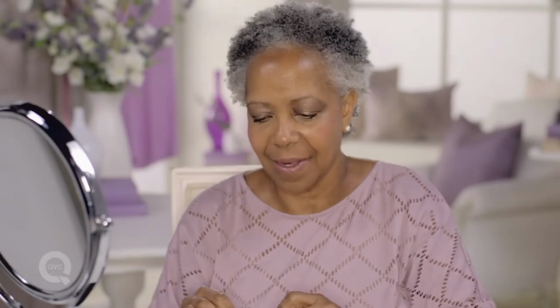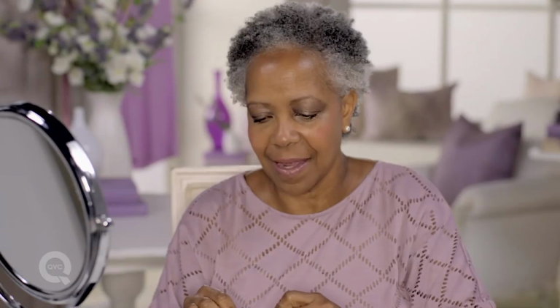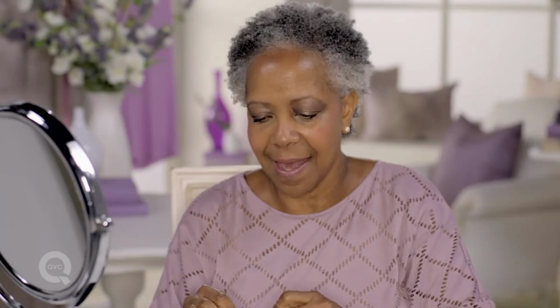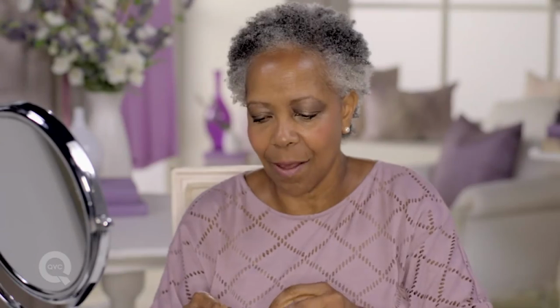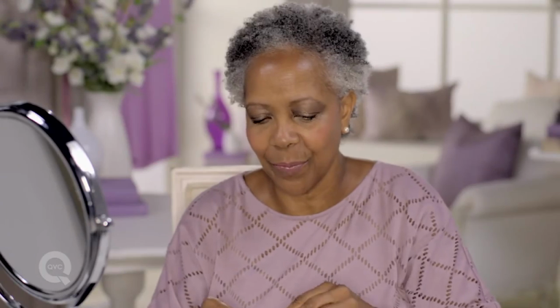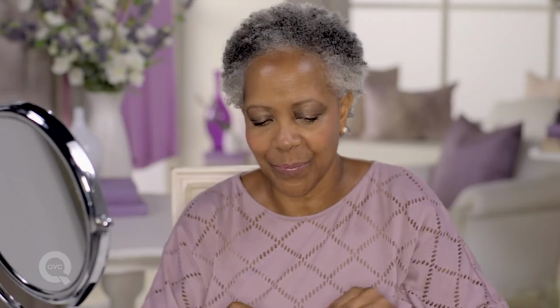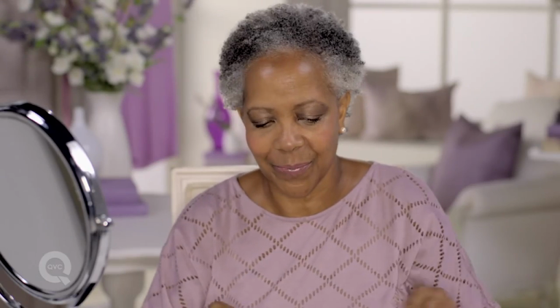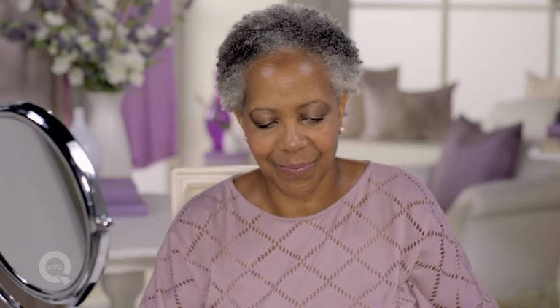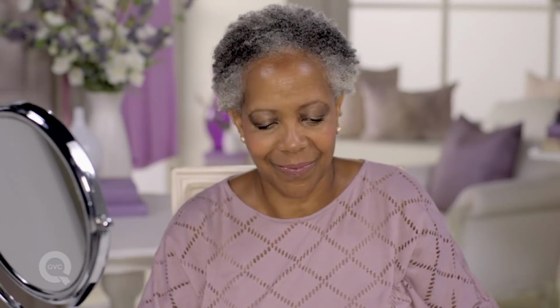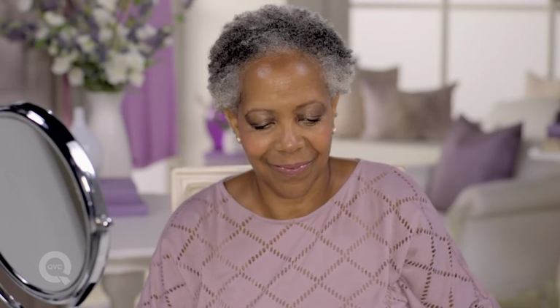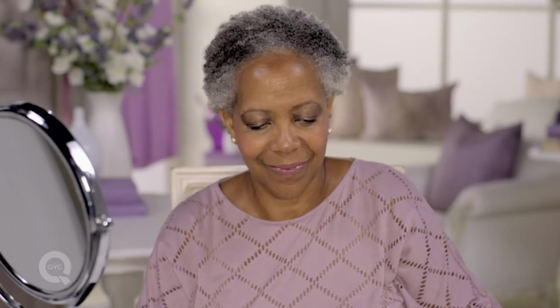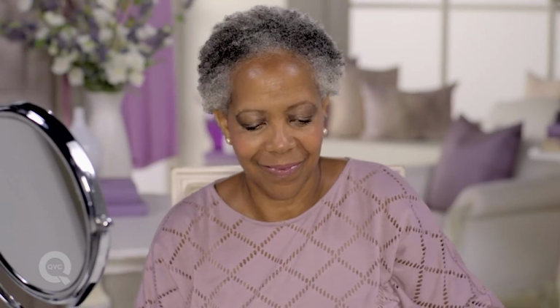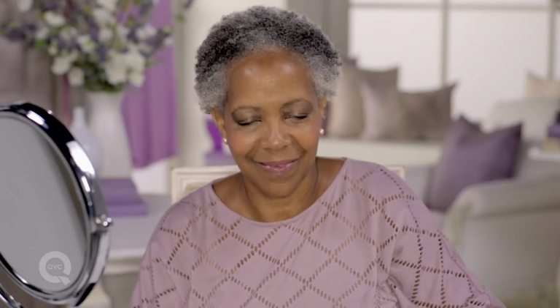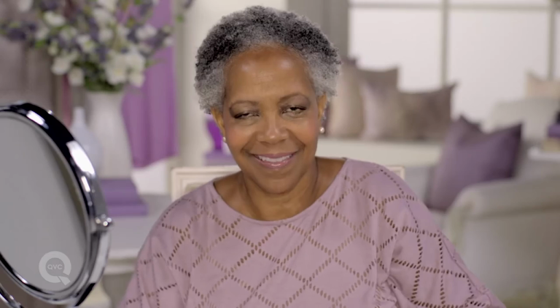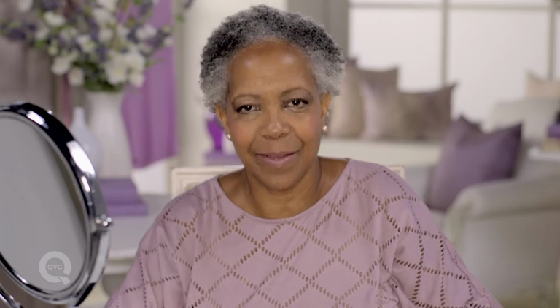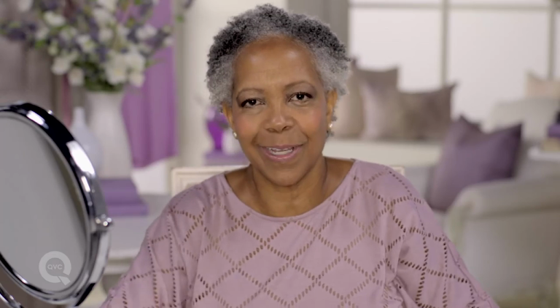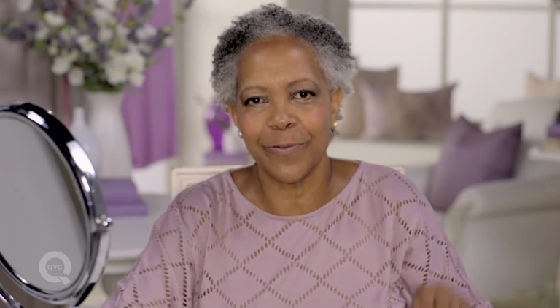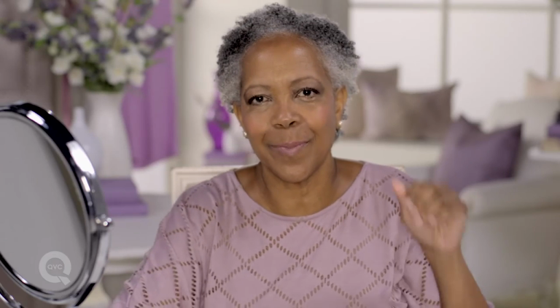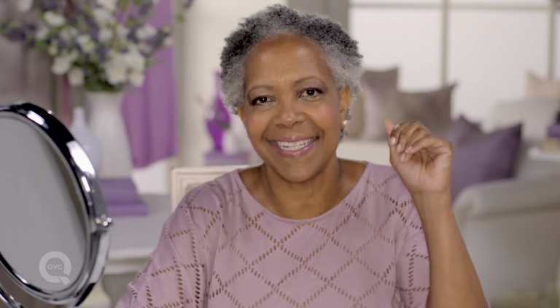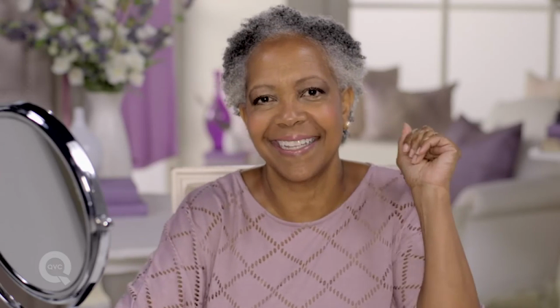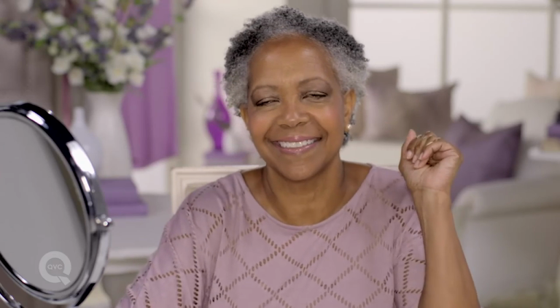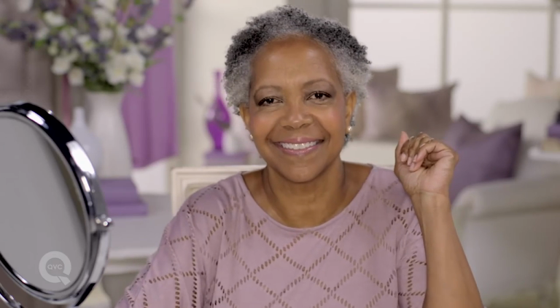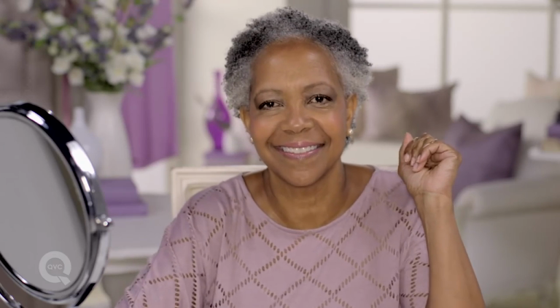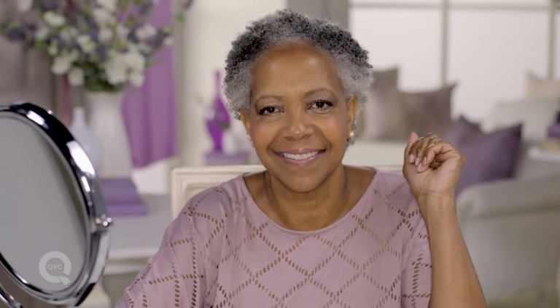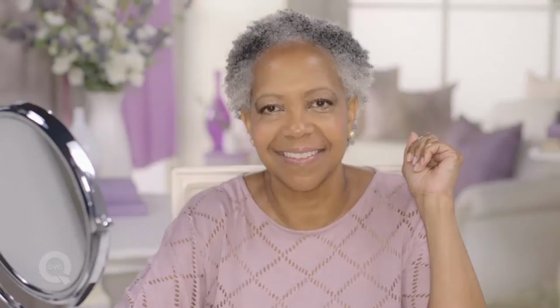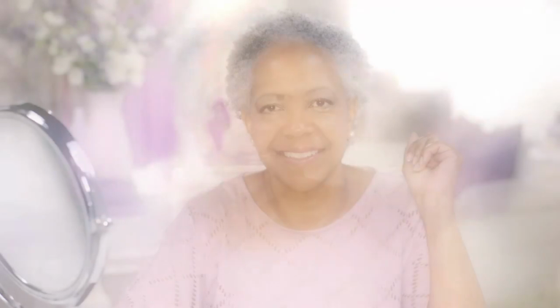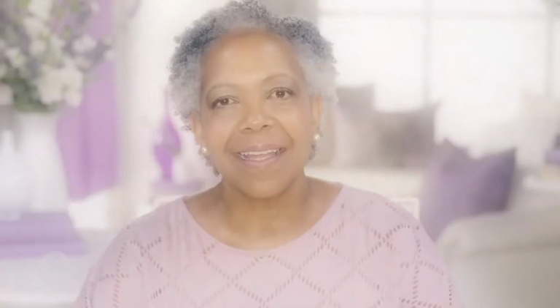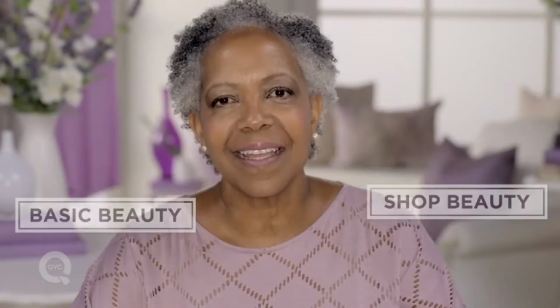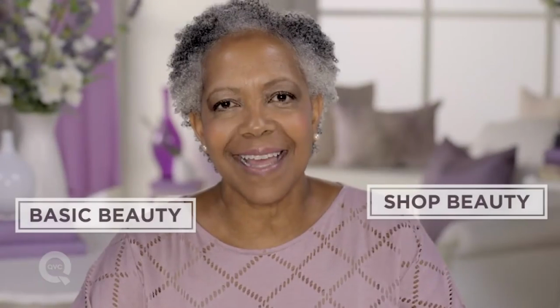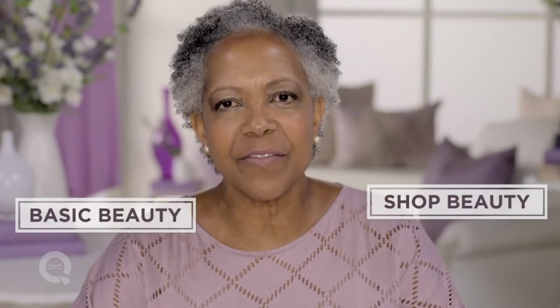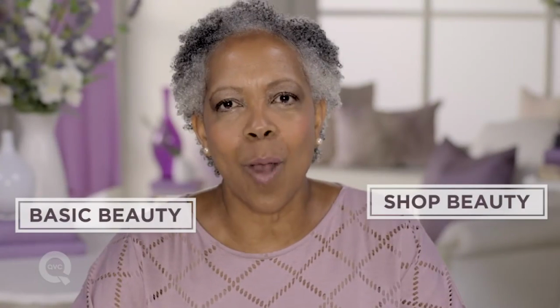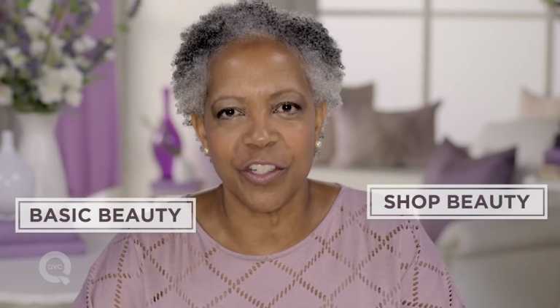And now I am ready for my day. Thanks for watching.